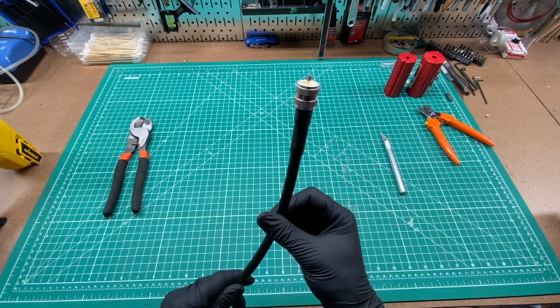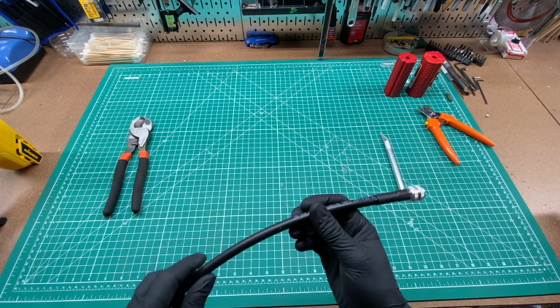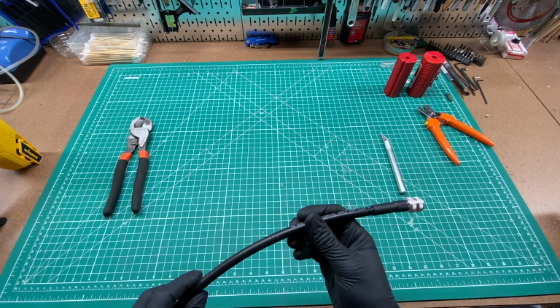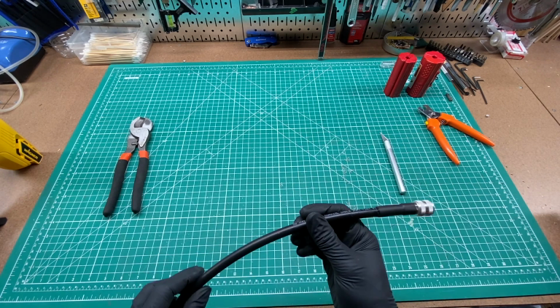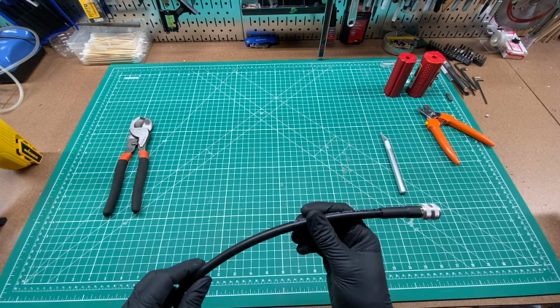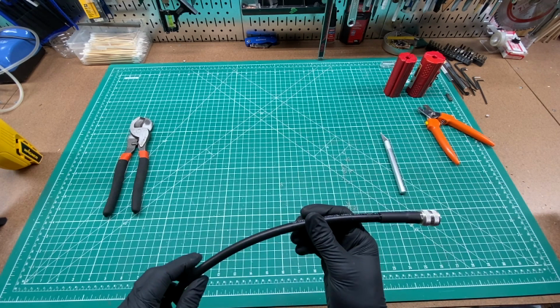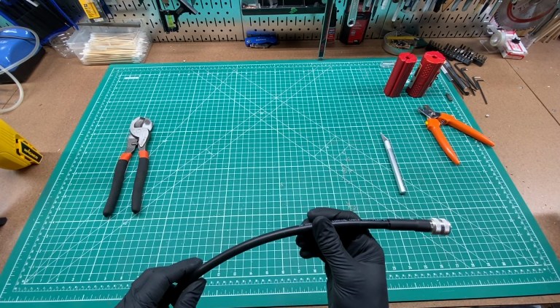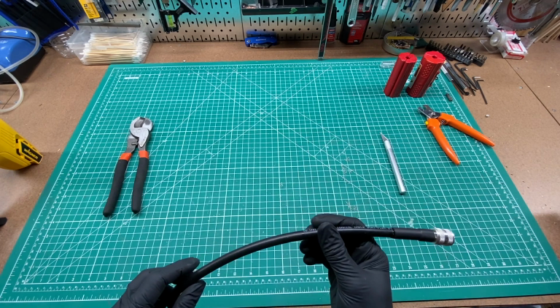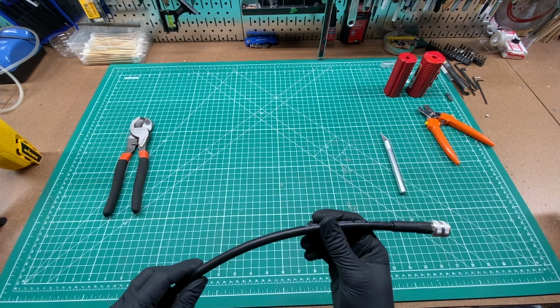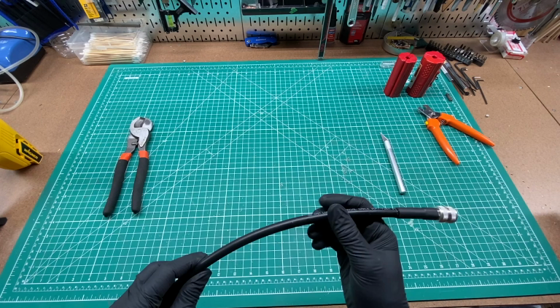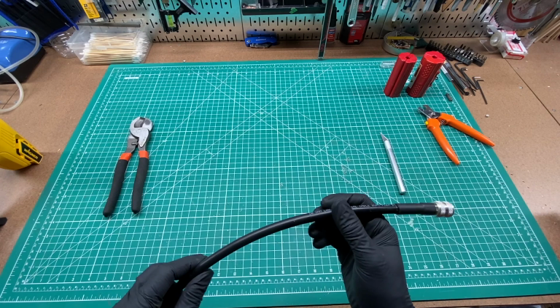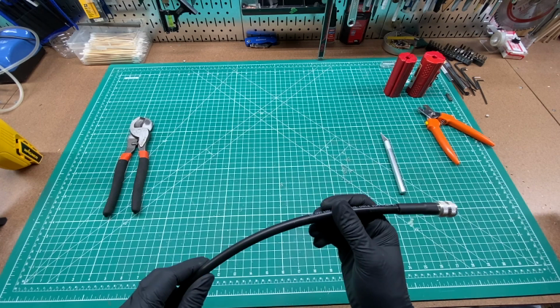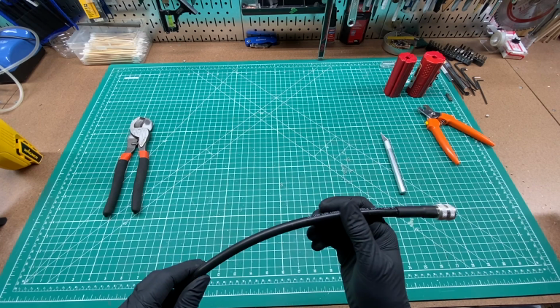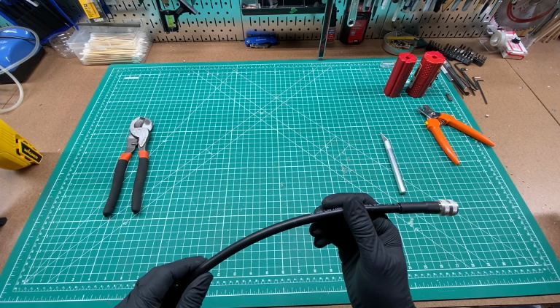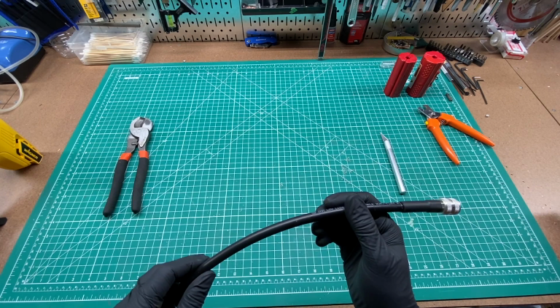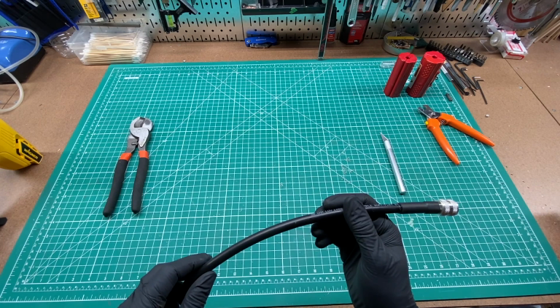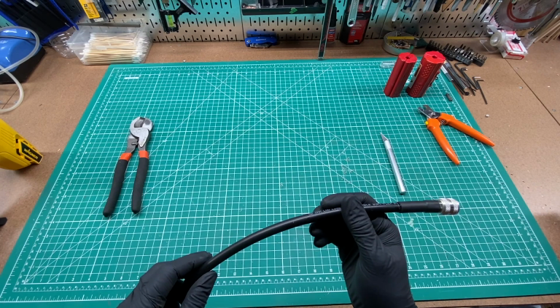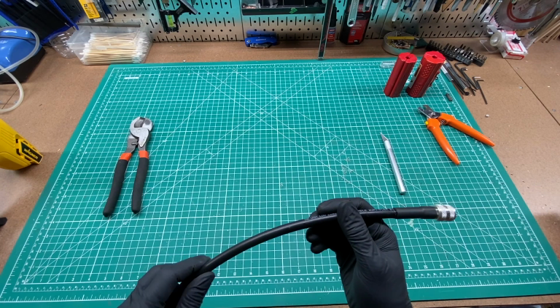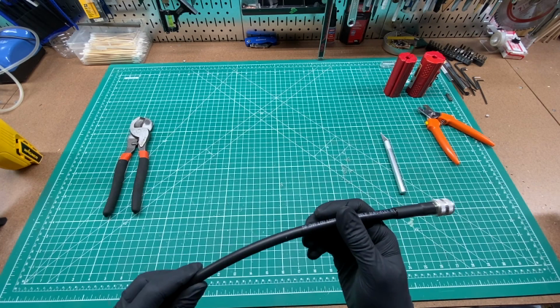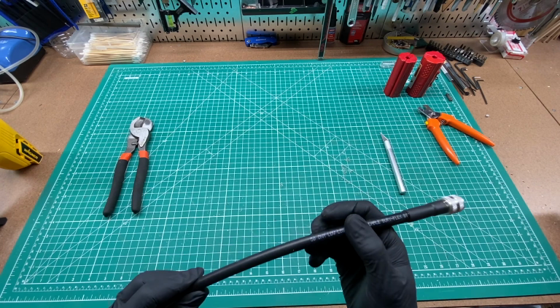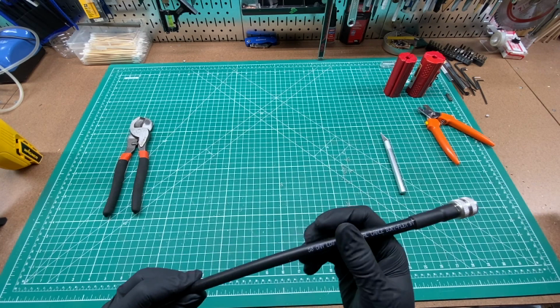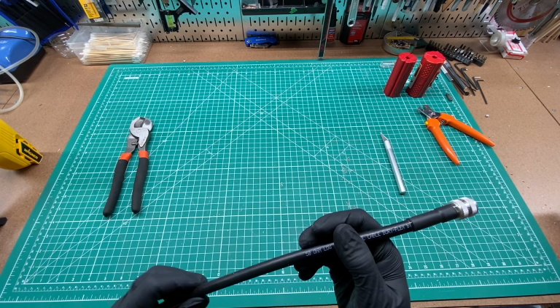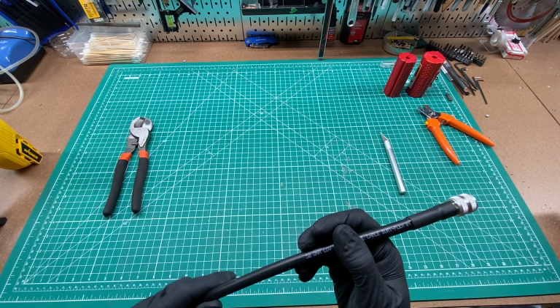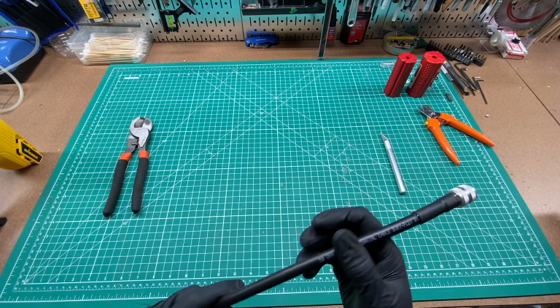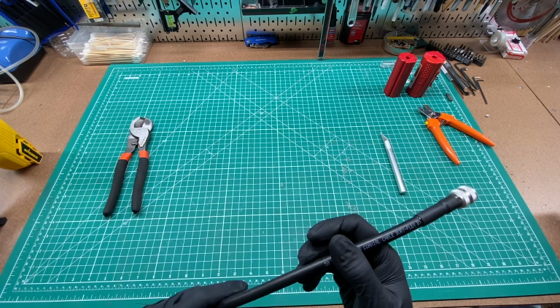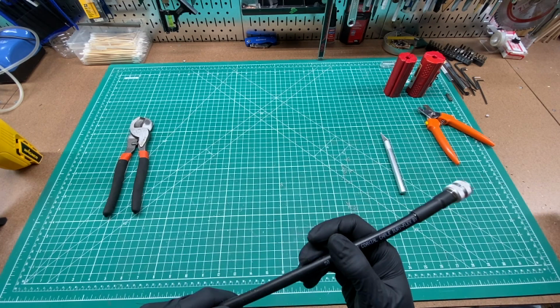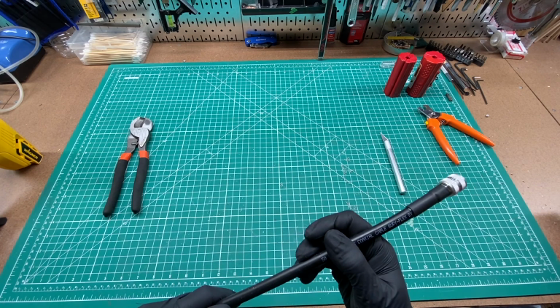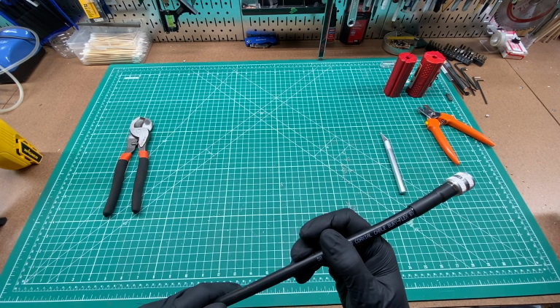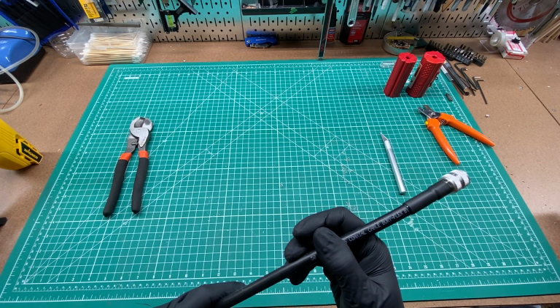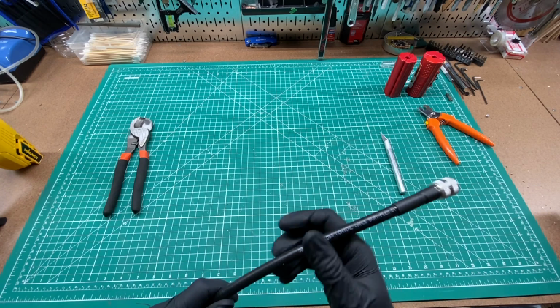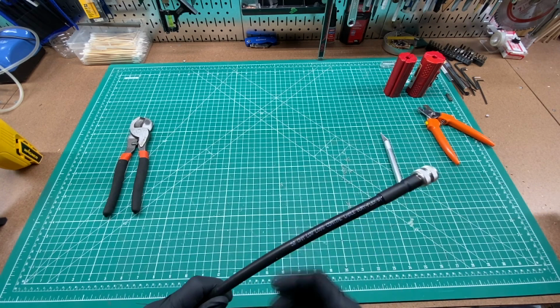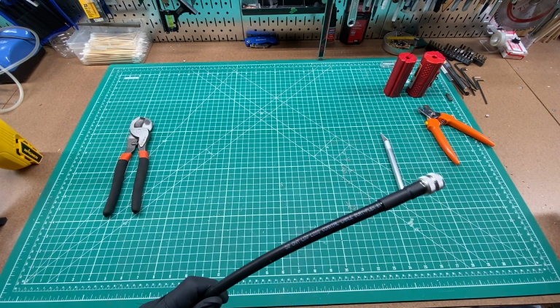And there it is — that's using the DX Engineering connector with their tools to put it on a coax cable. I hope you found this video useful. If you did, please feel free to like, subscribe, you know, whatever you're feeling. Thanks for watching.